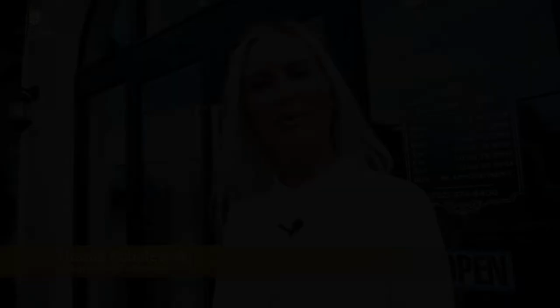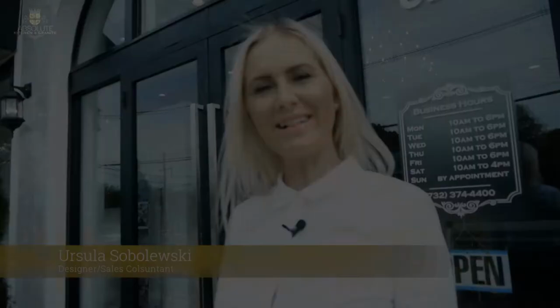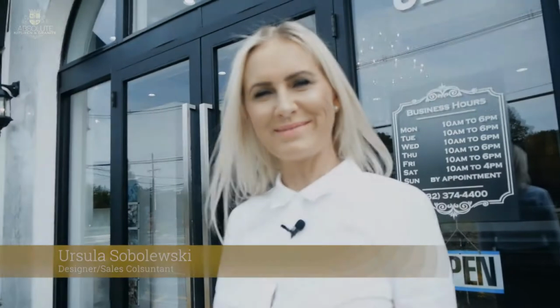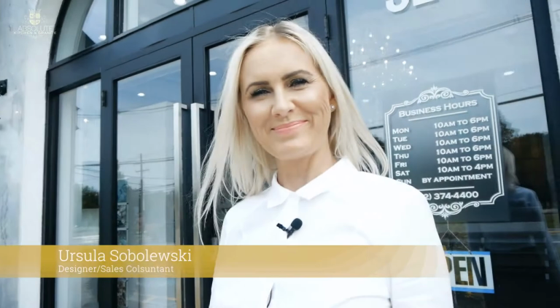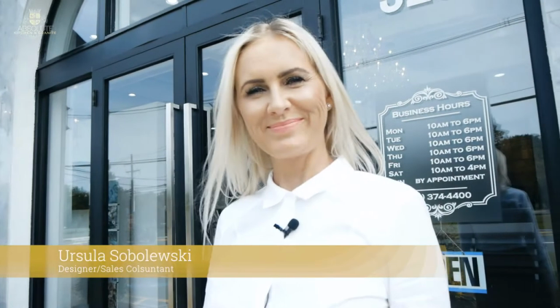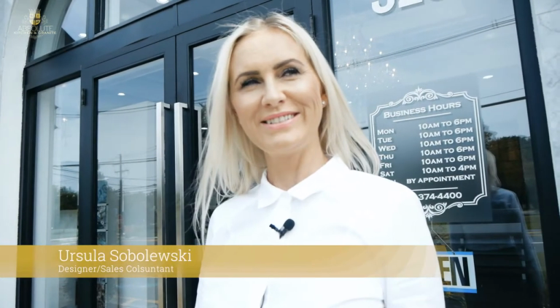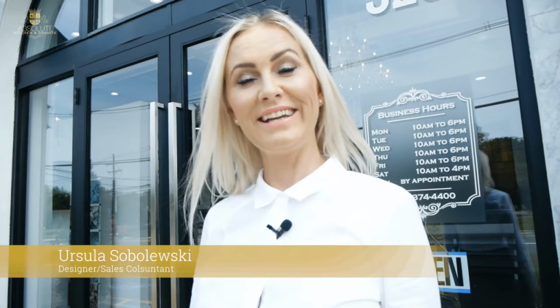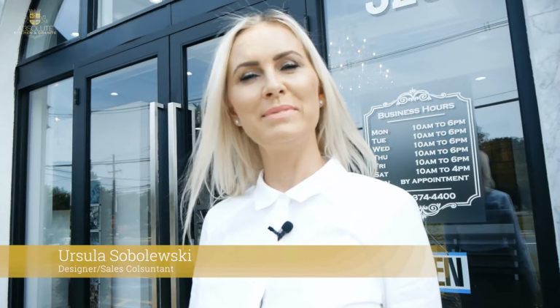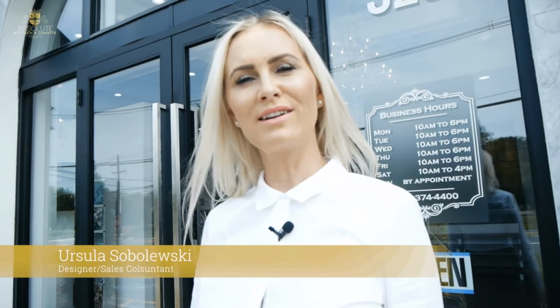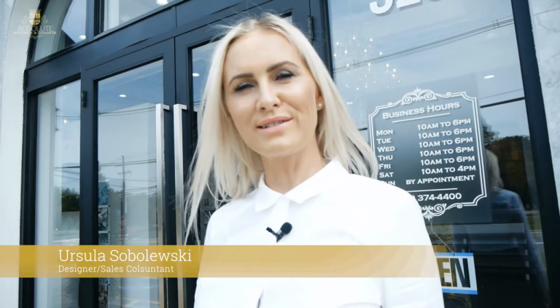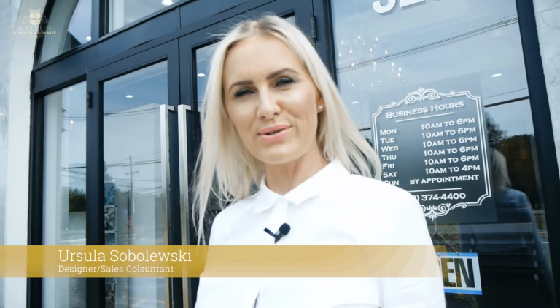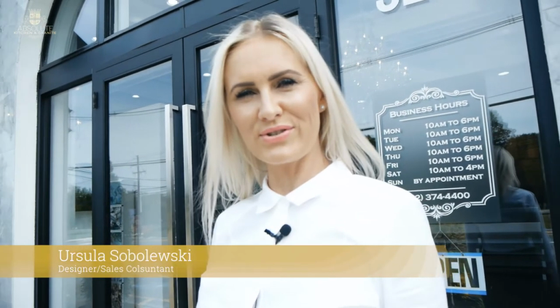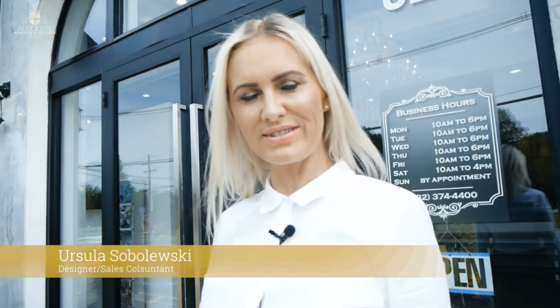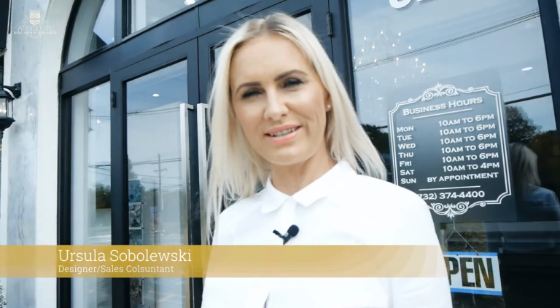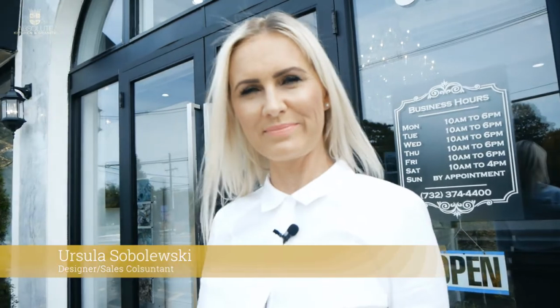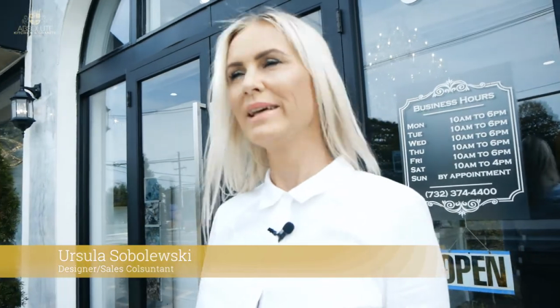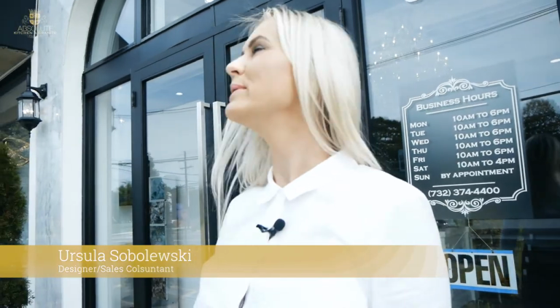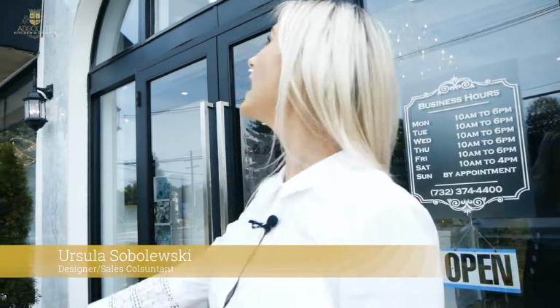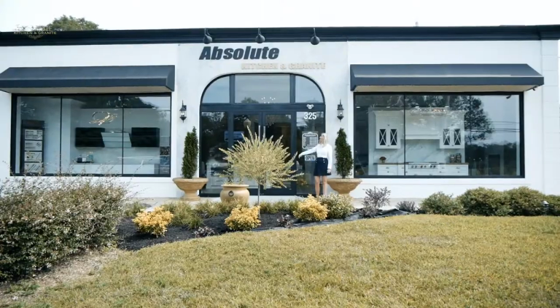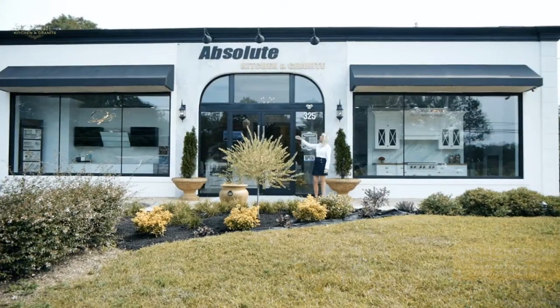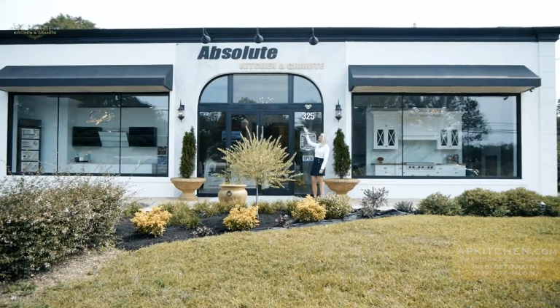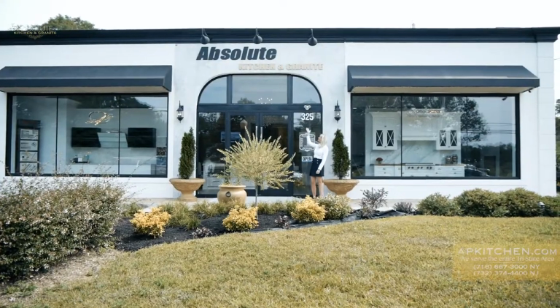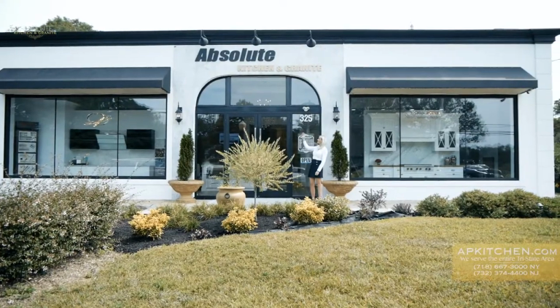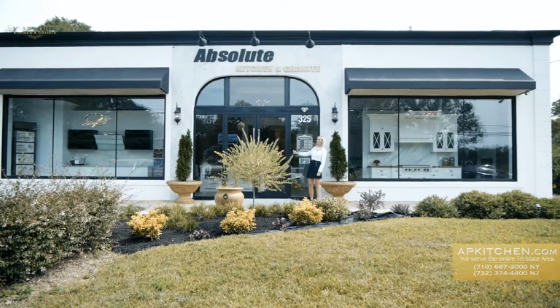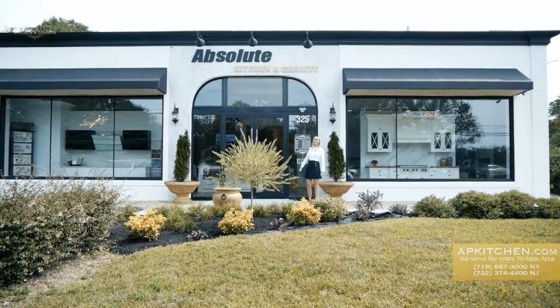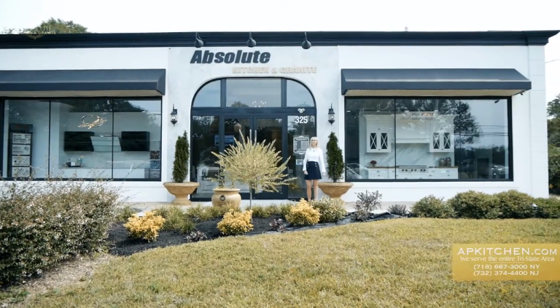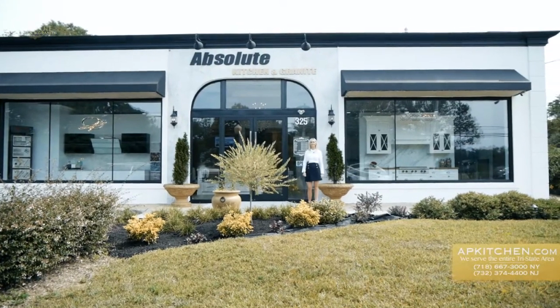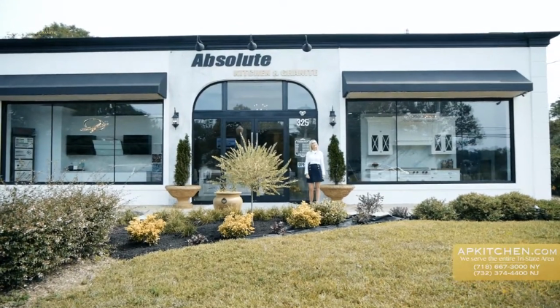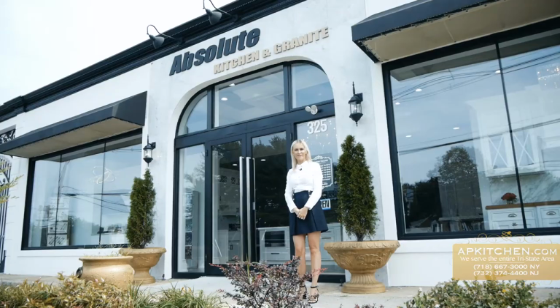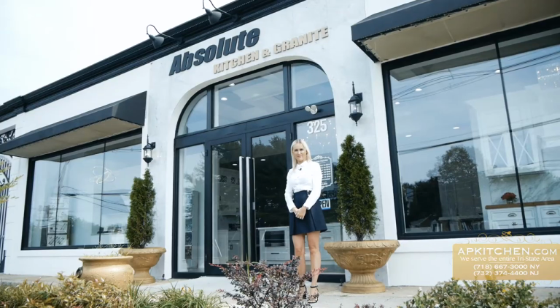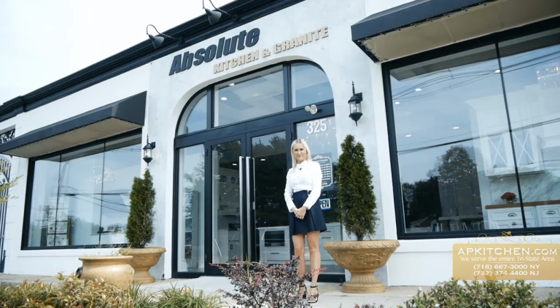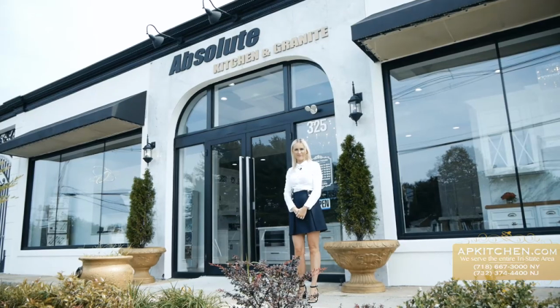Welcome! Today I'm in Colstack, New Jersey, with Absolute Pitching and Granite. Let's see what they offer.